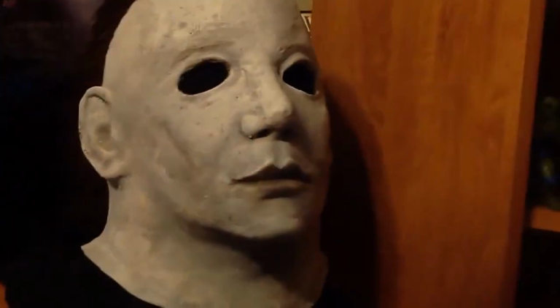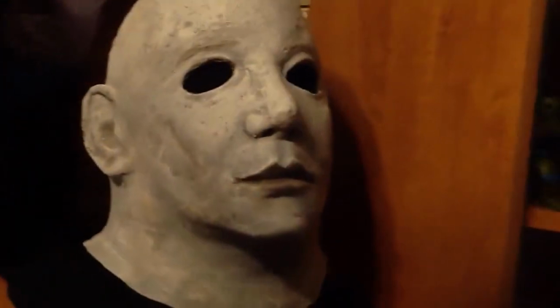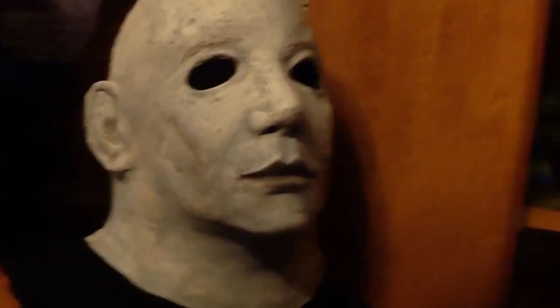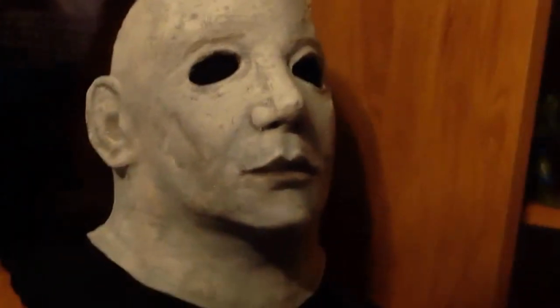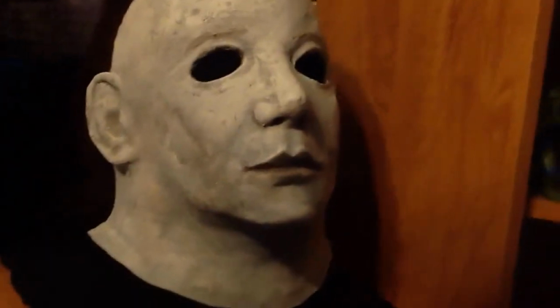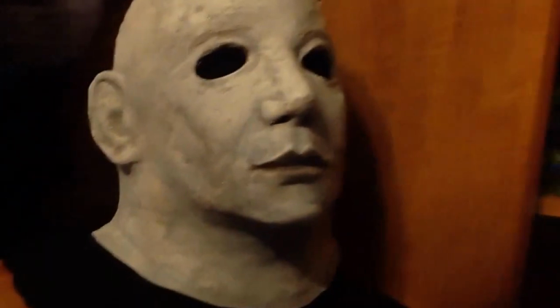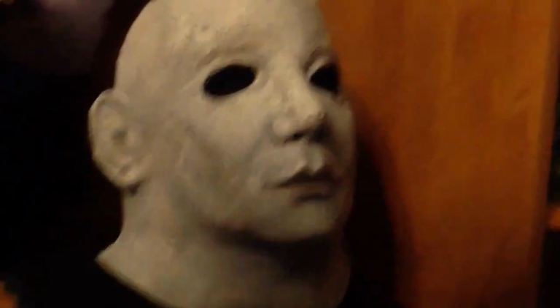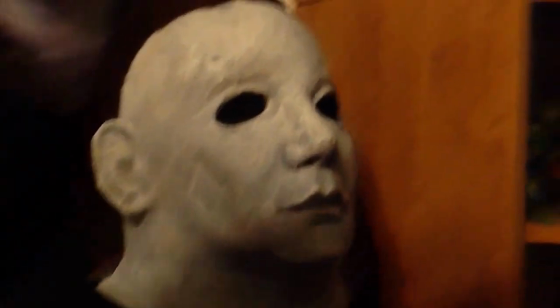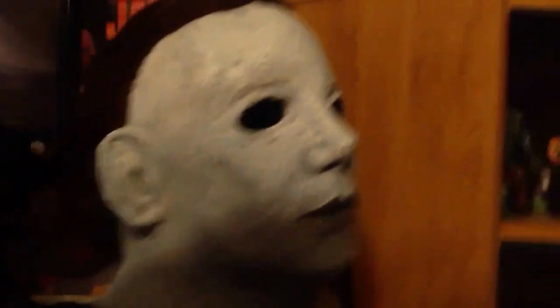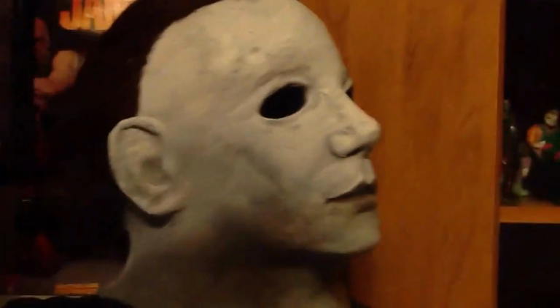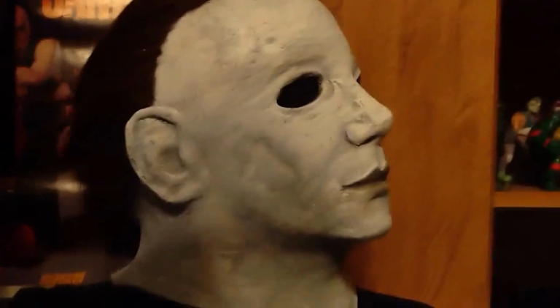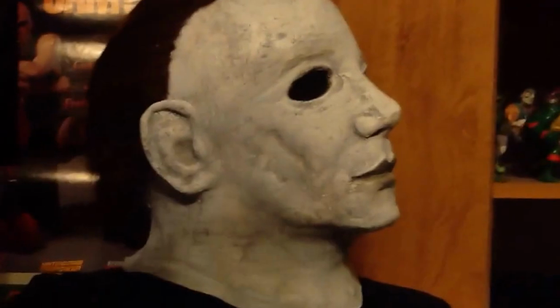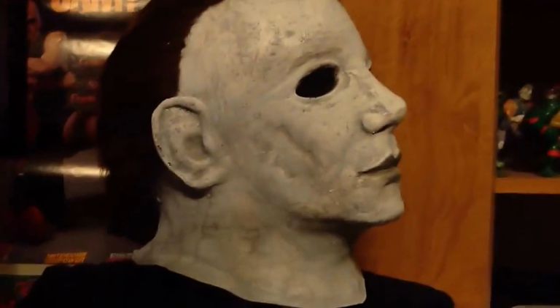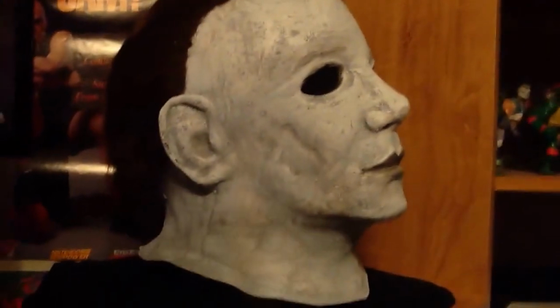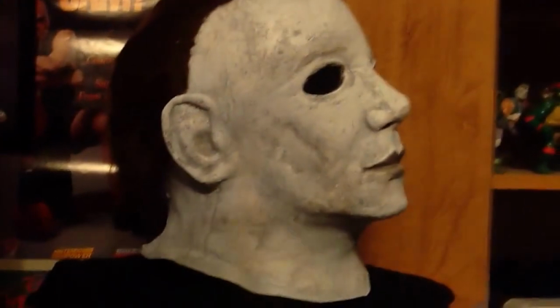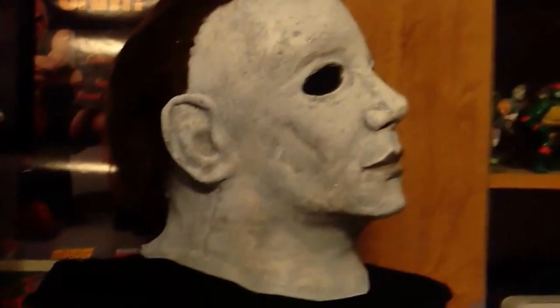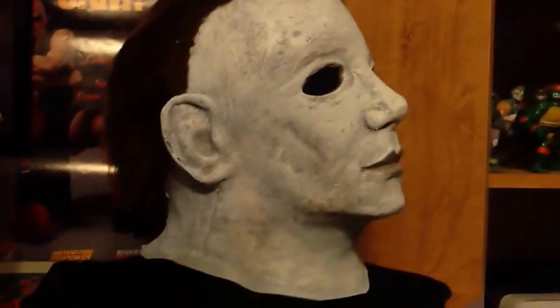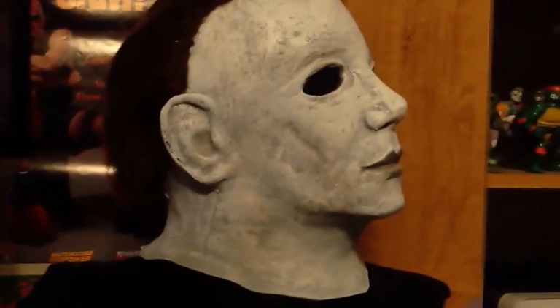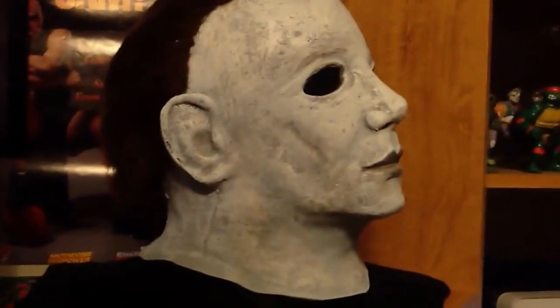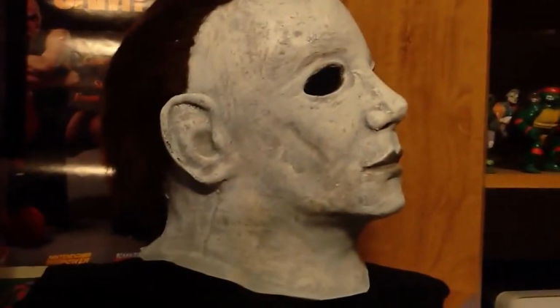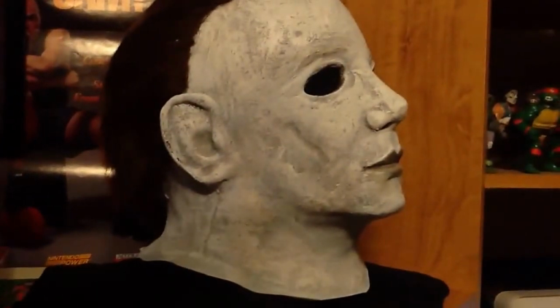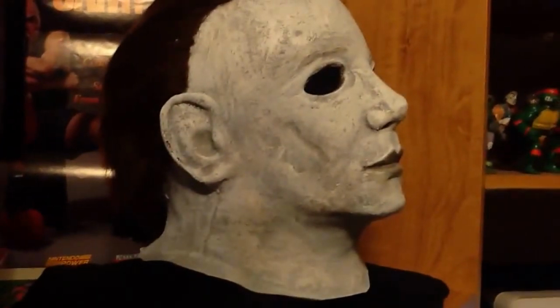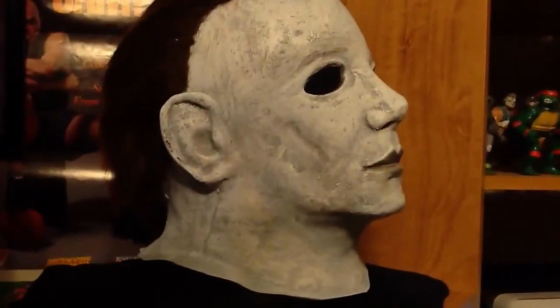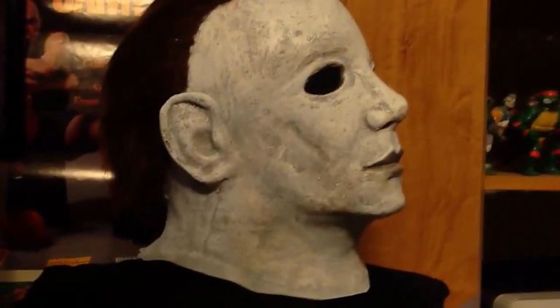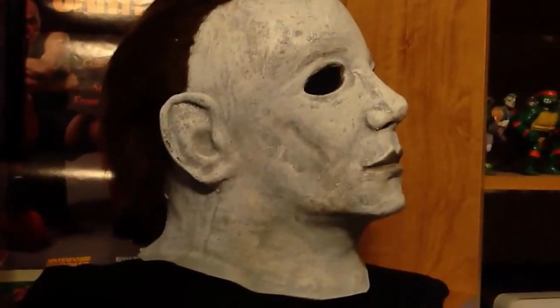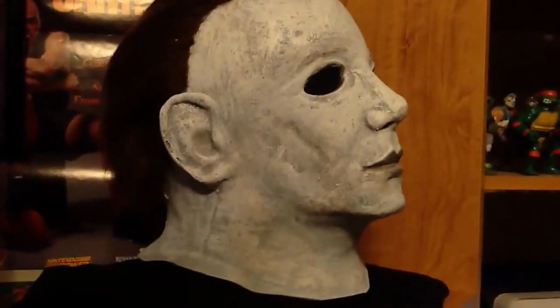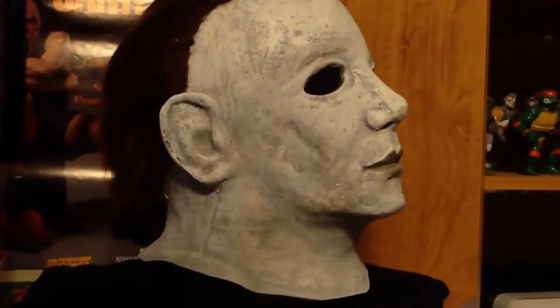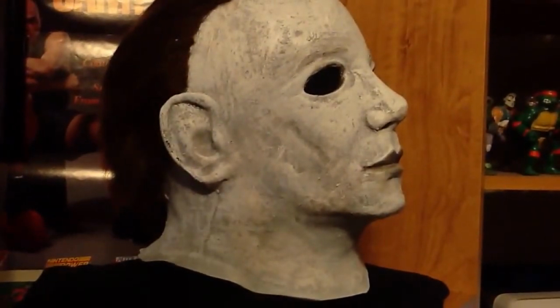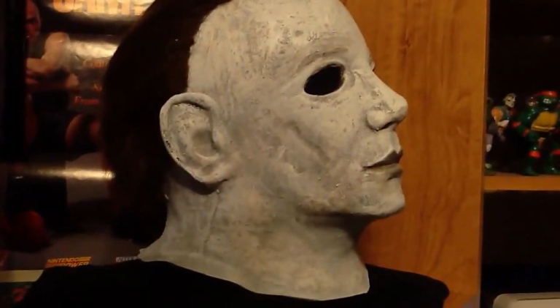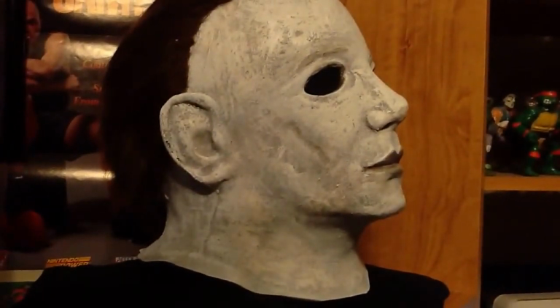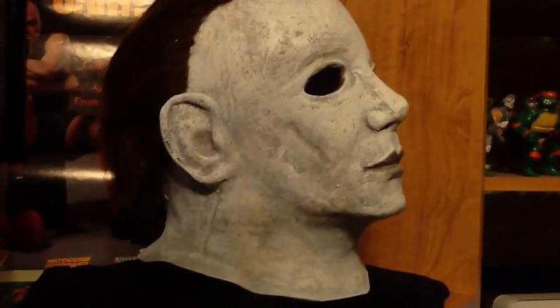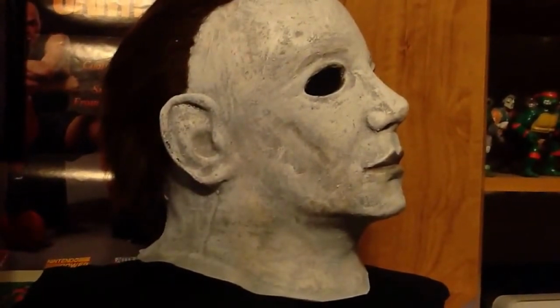This mask was about a little under $200 with shipping. Well worth the money, in my opinion.